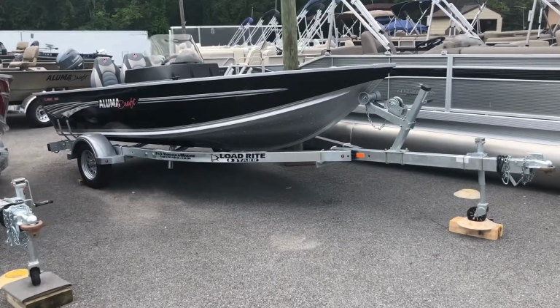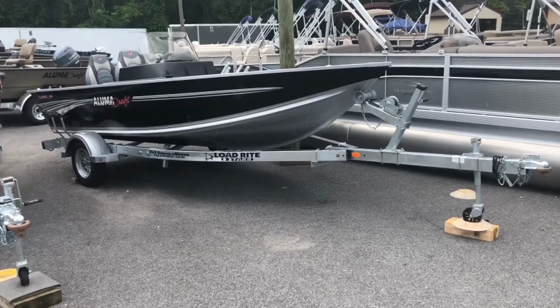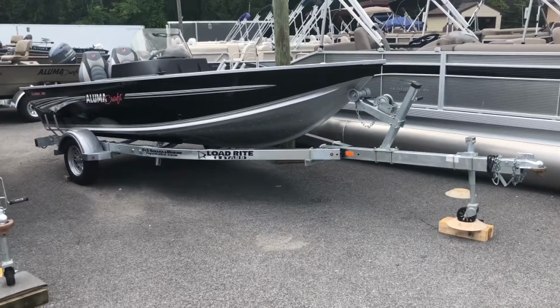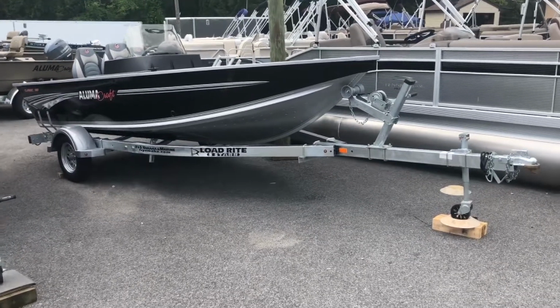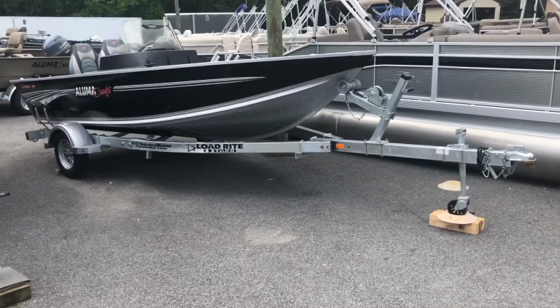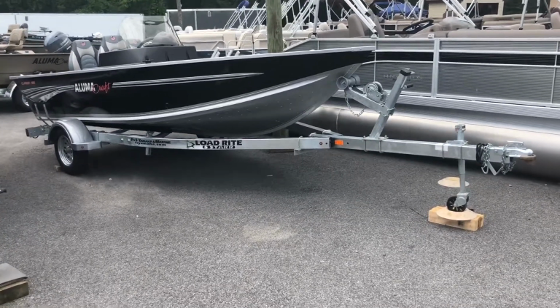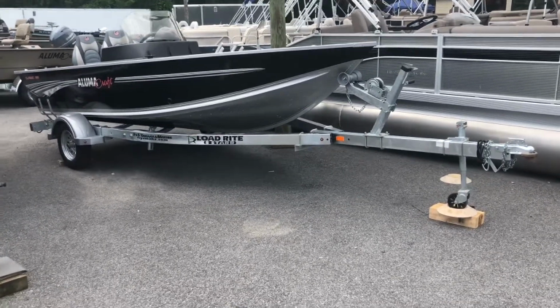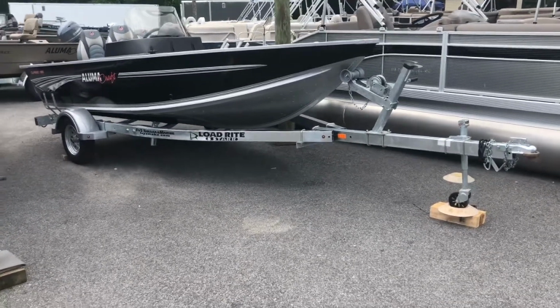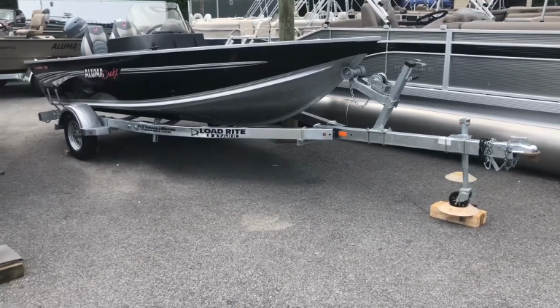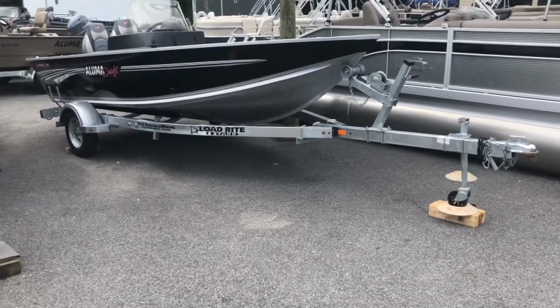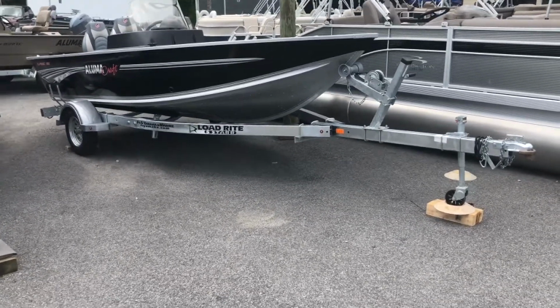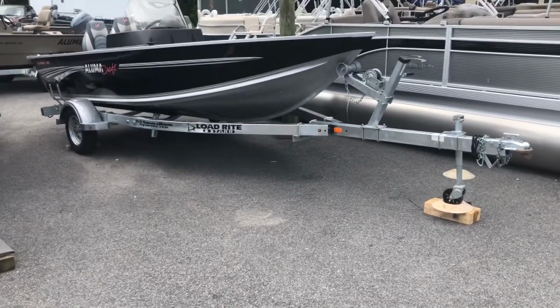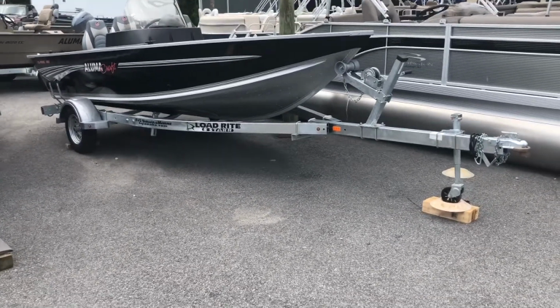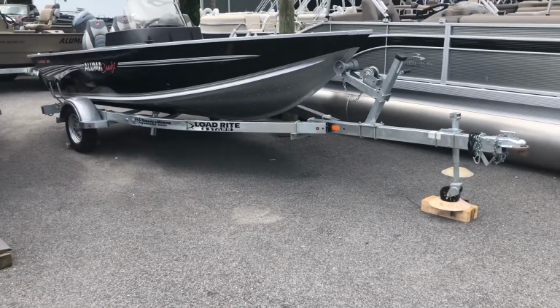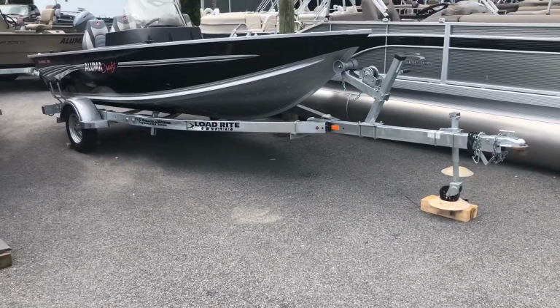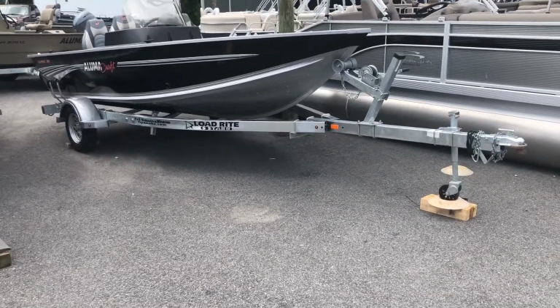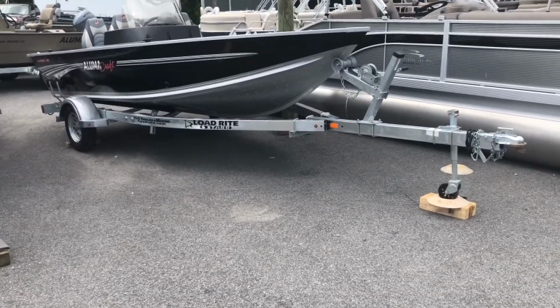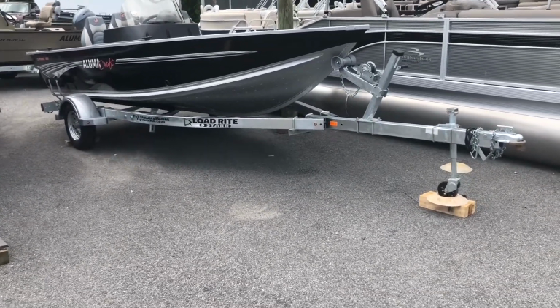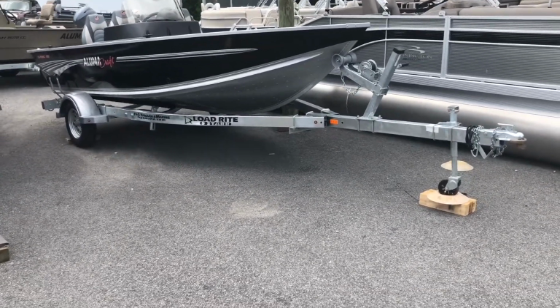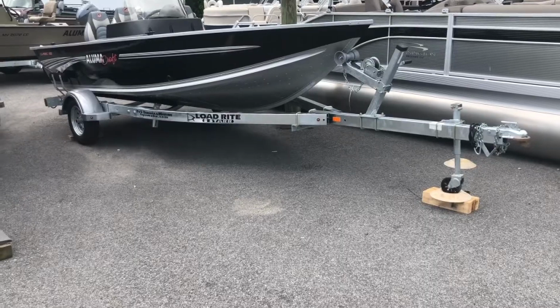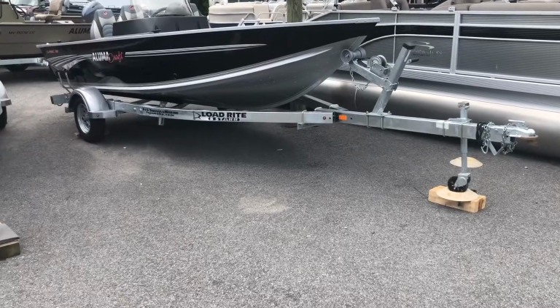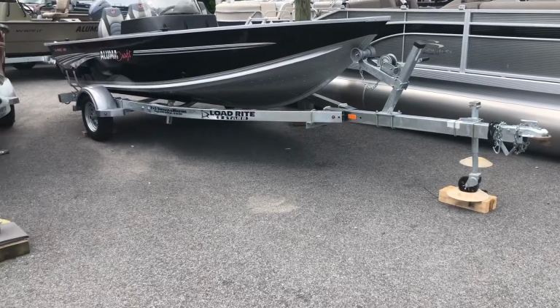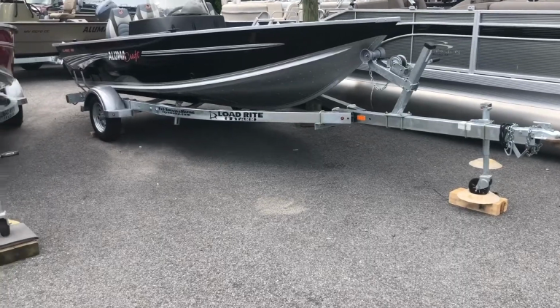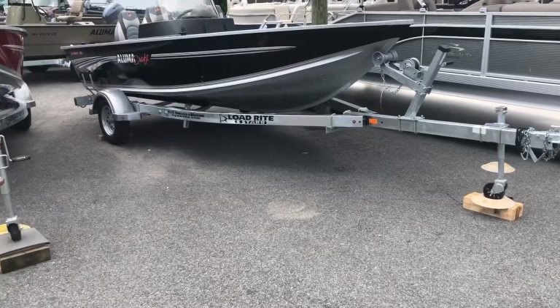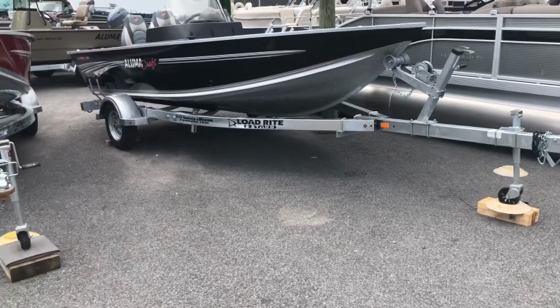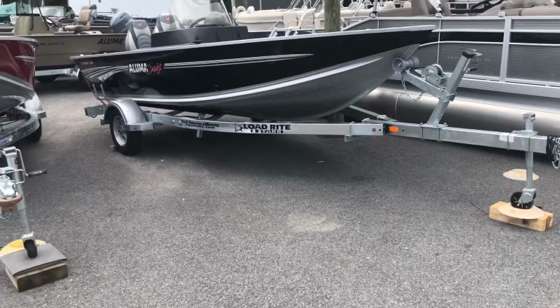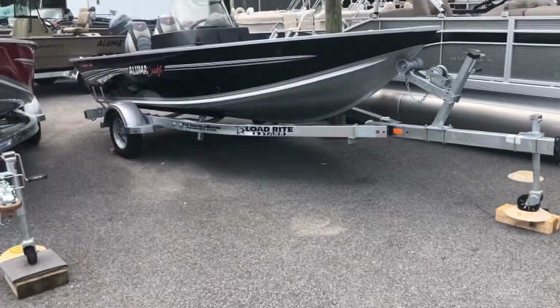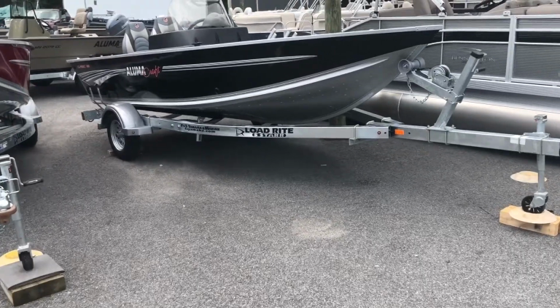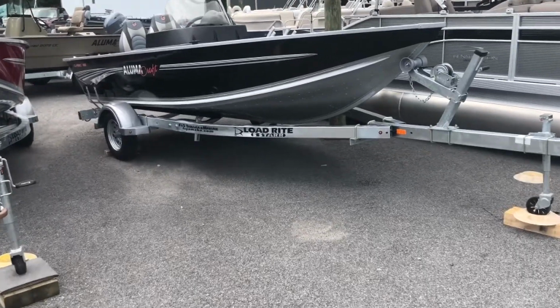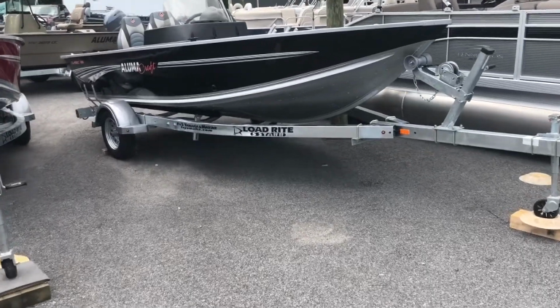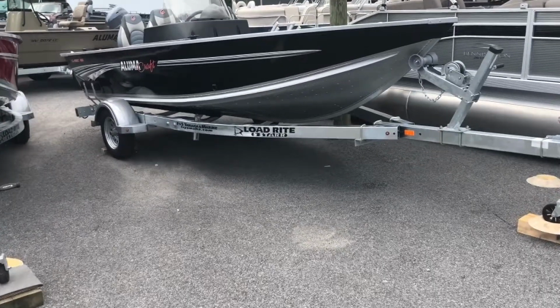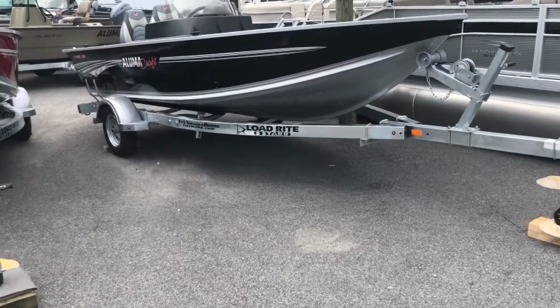Beginning with the trailer, this is a LodeRite galvanized bunk trailer. The bunks for this trailer are carpeted.